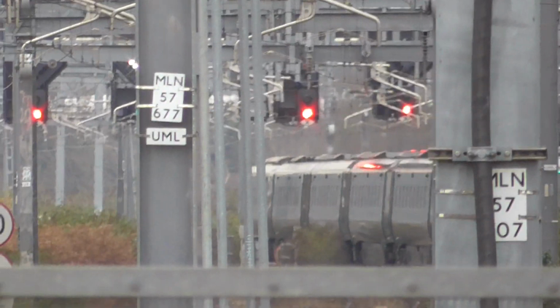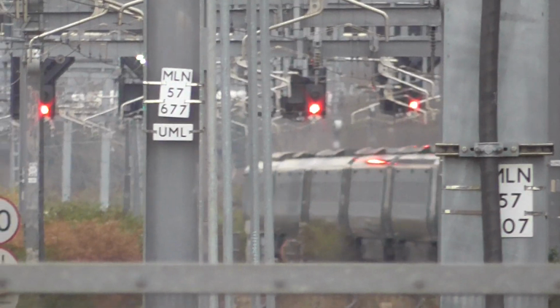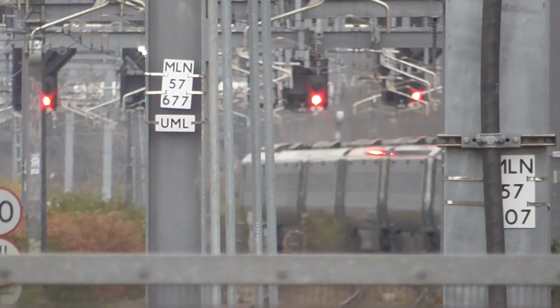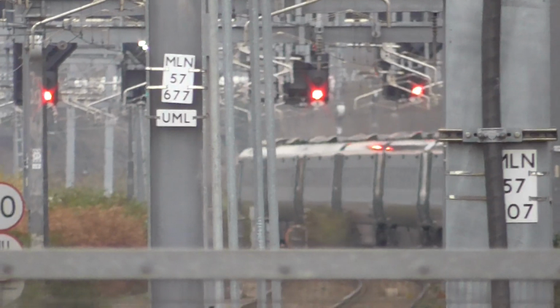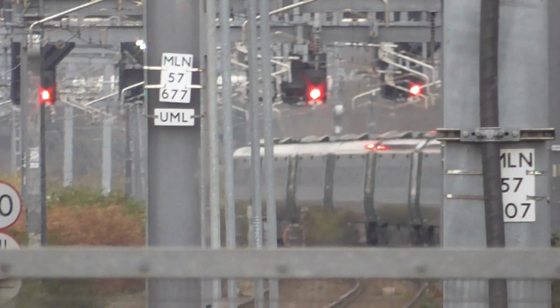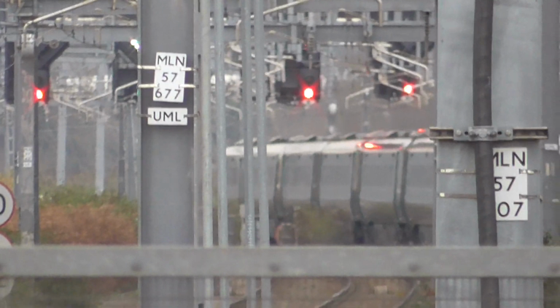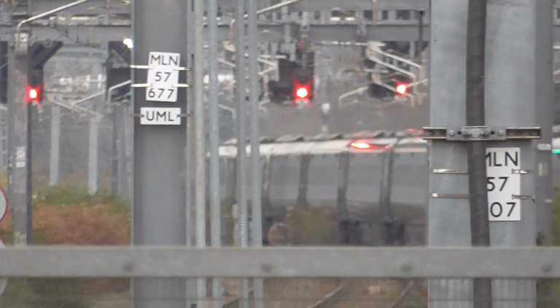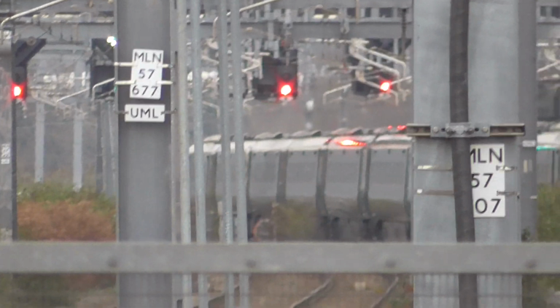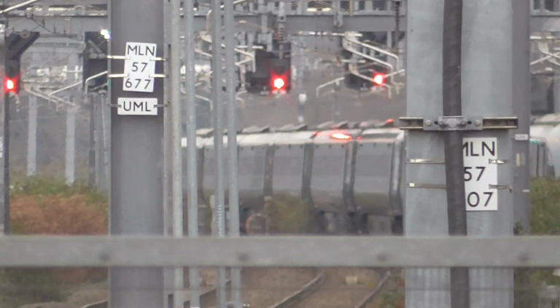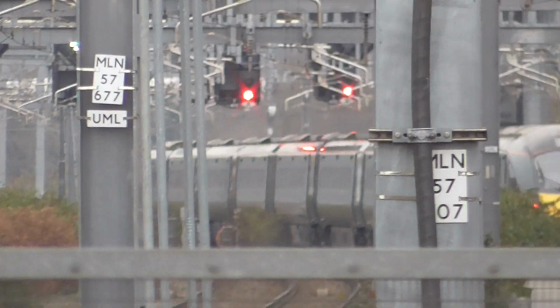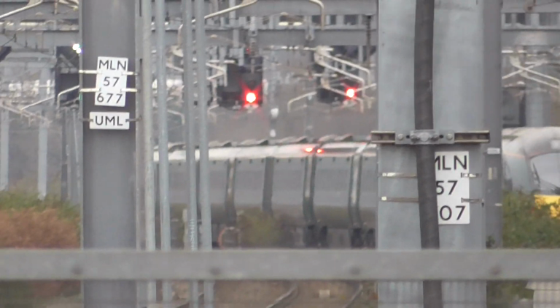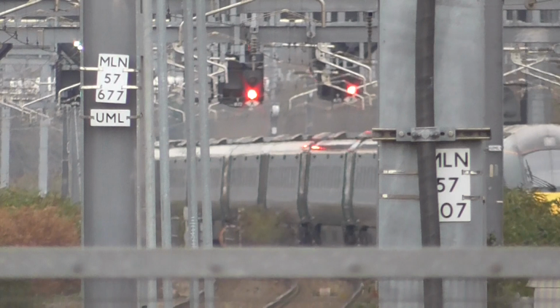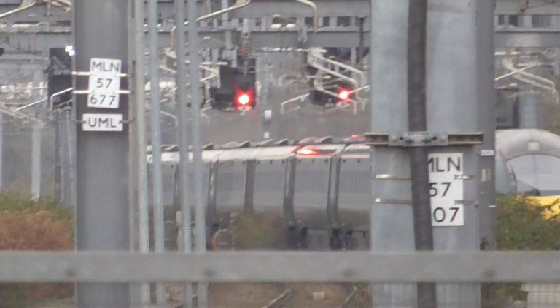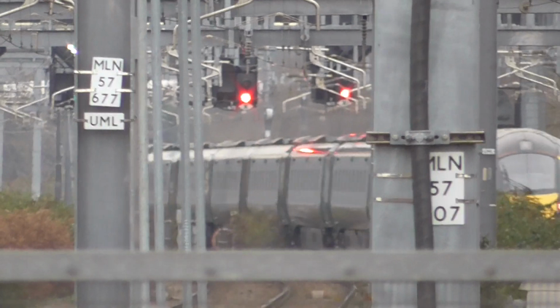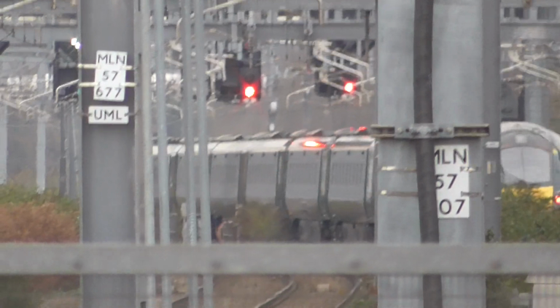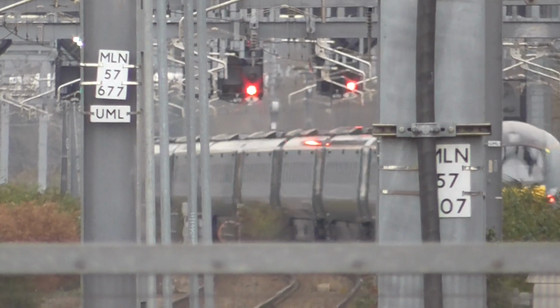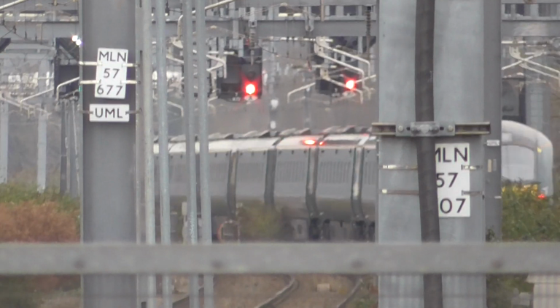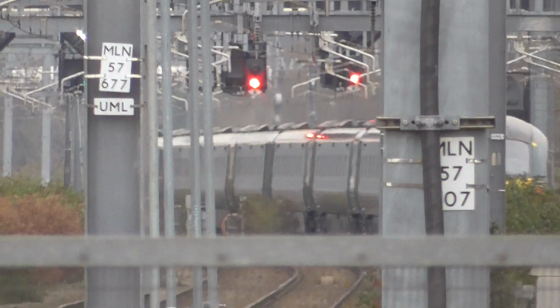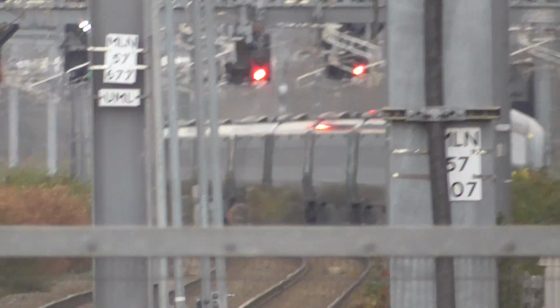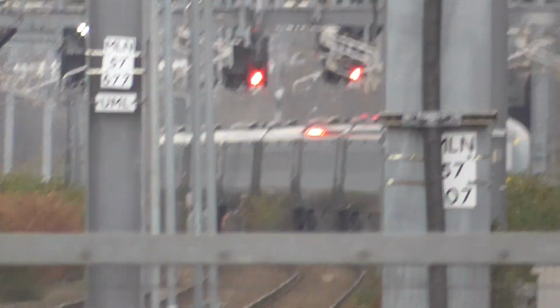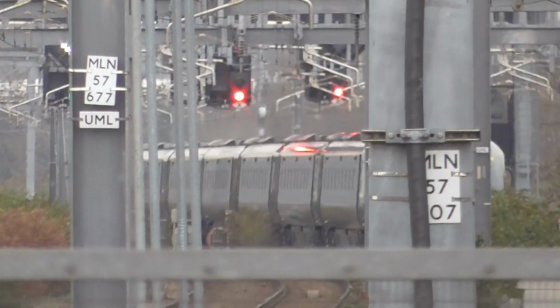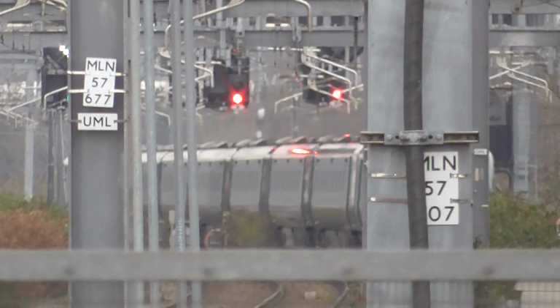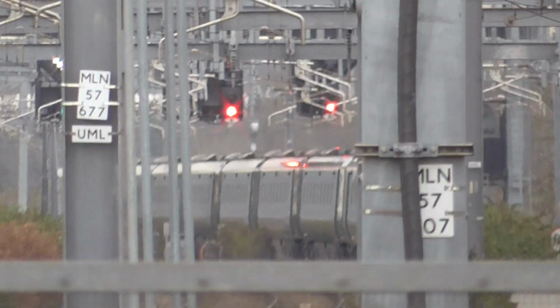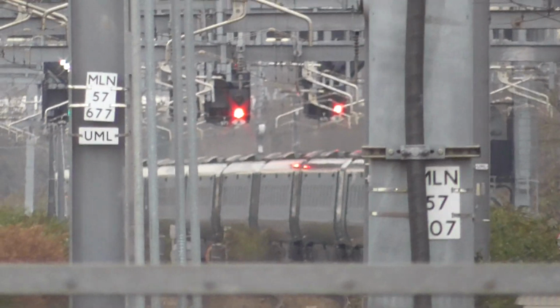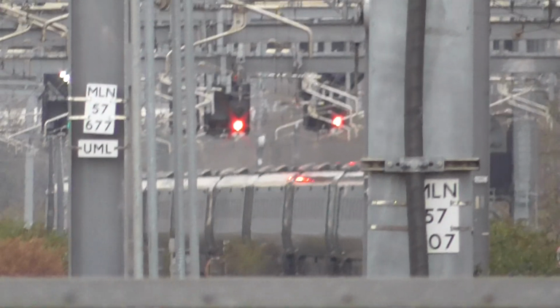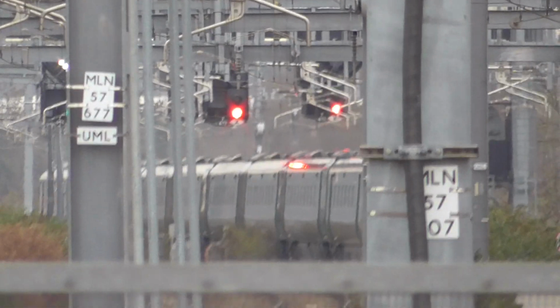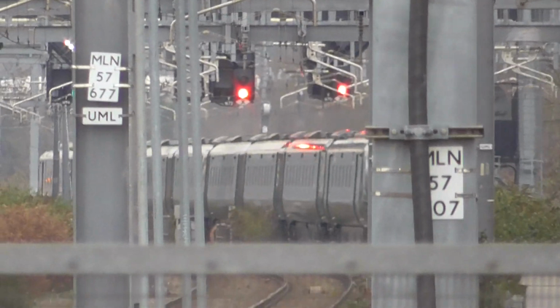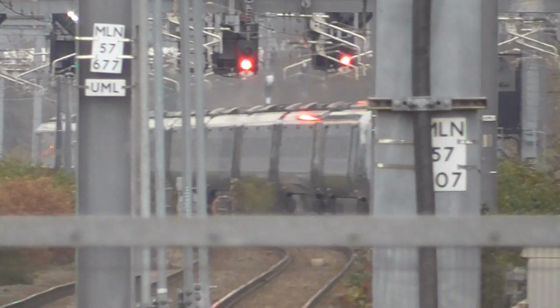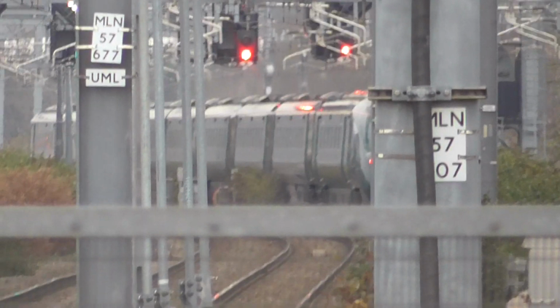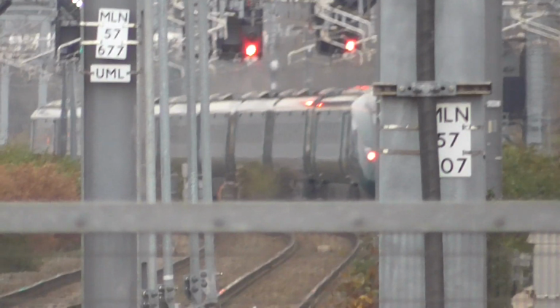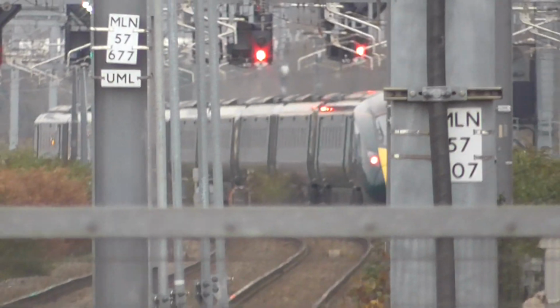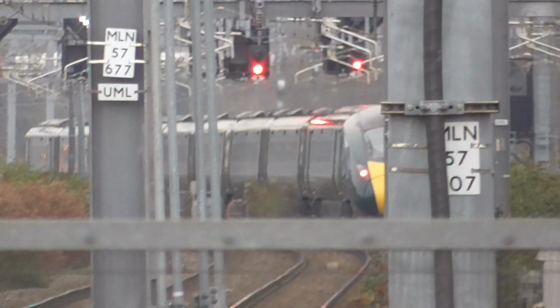This is due to failure of the electricity supply earlier today between Reading and London Paddington.